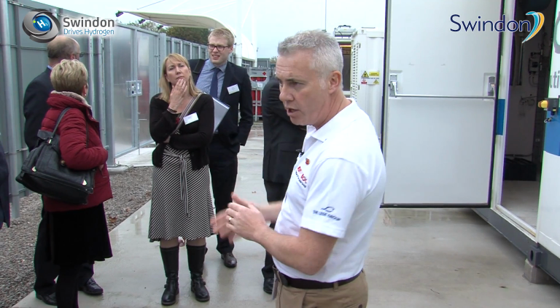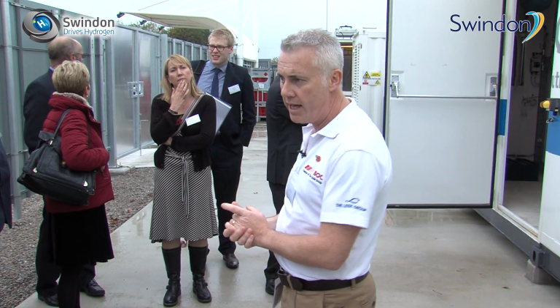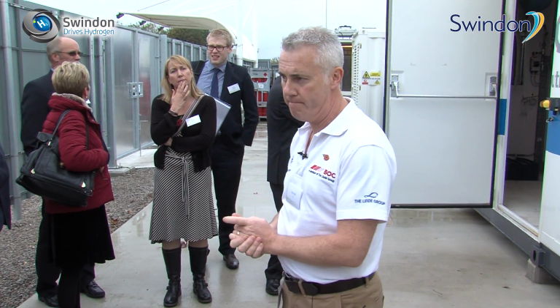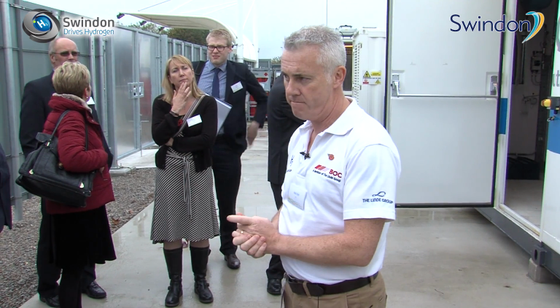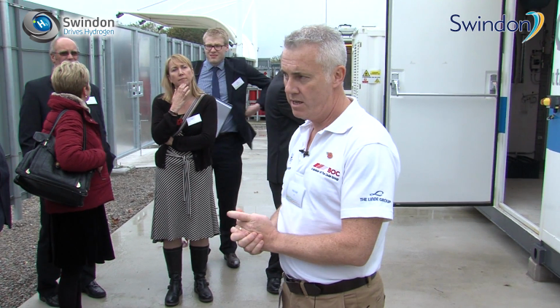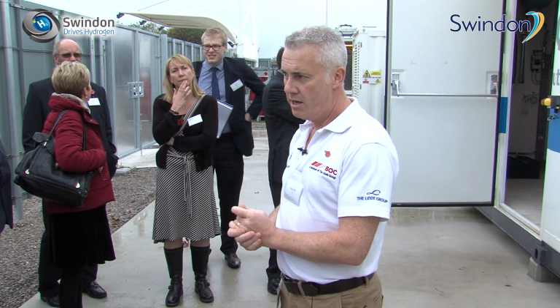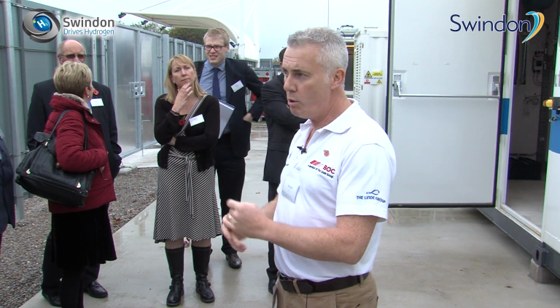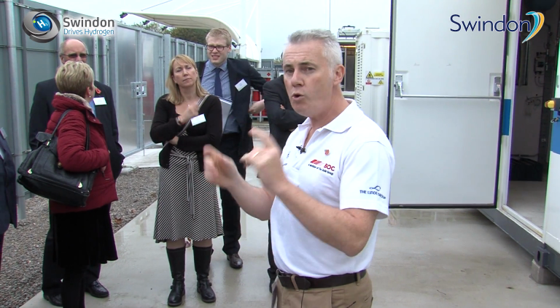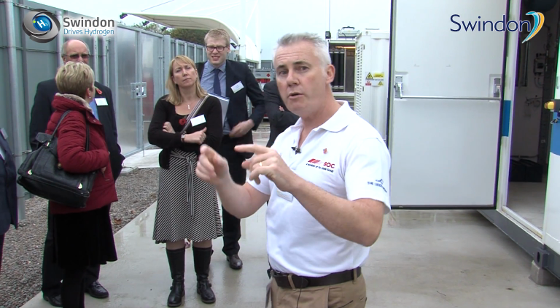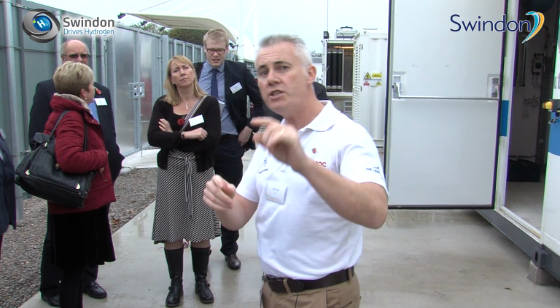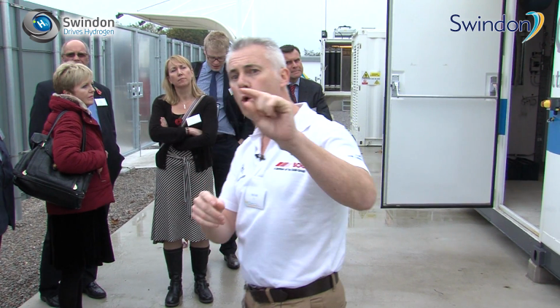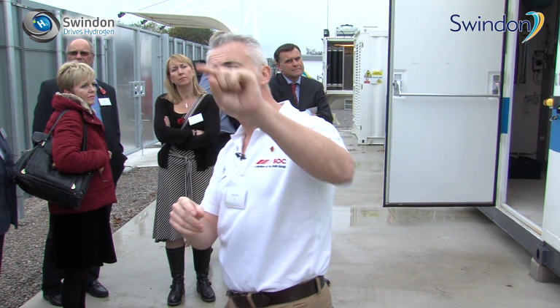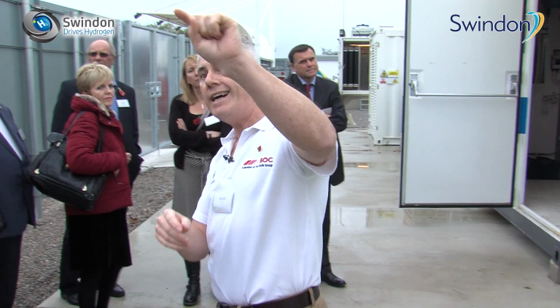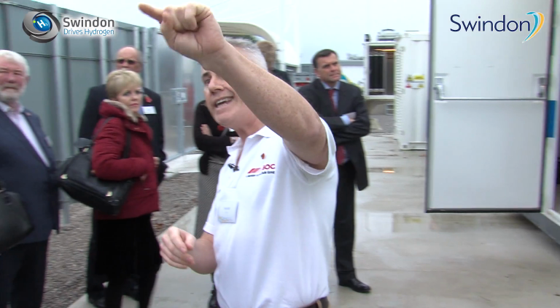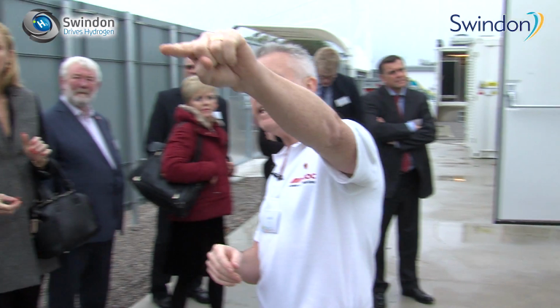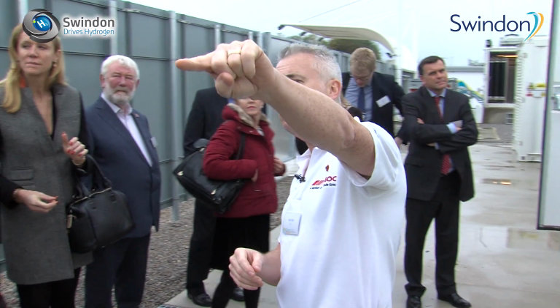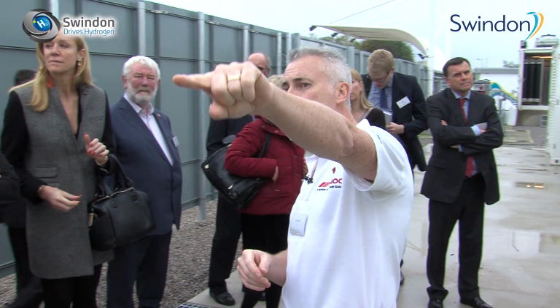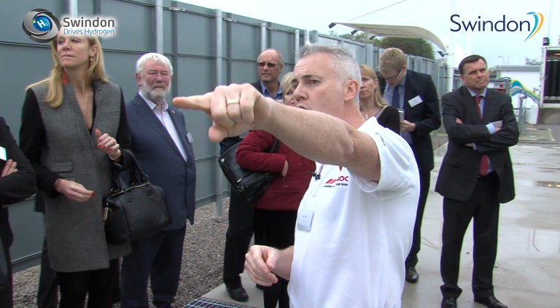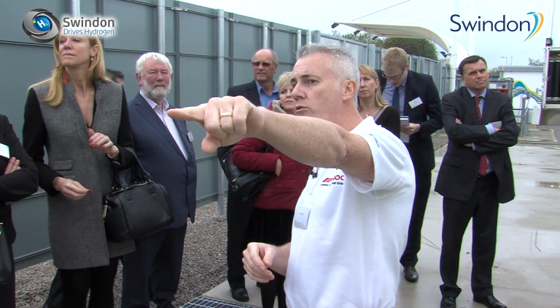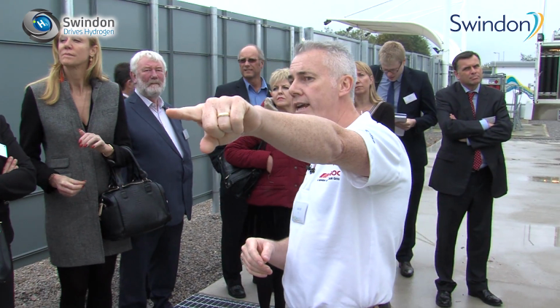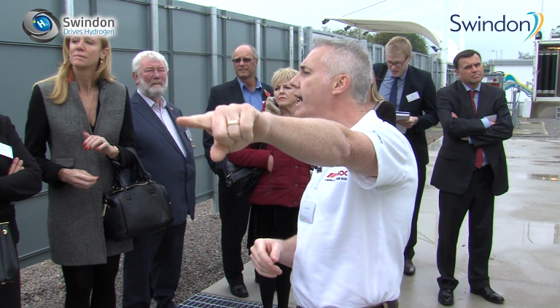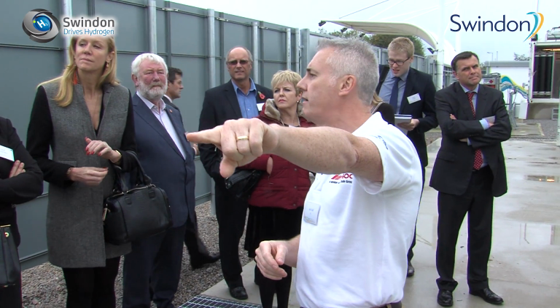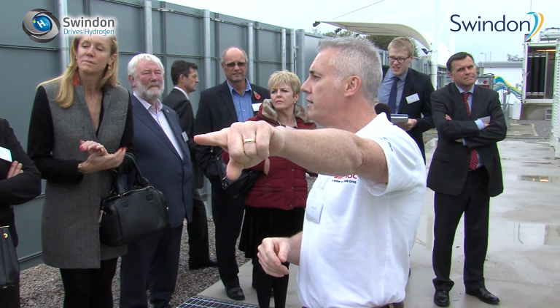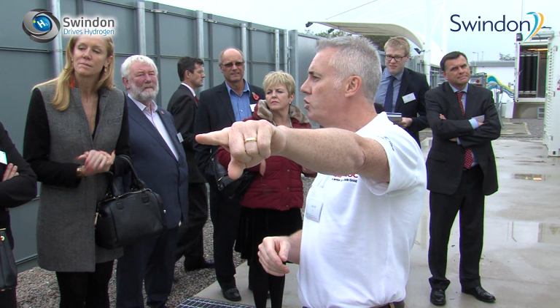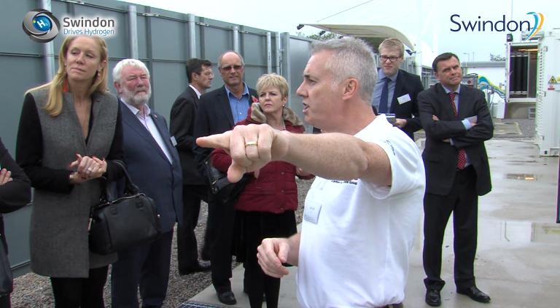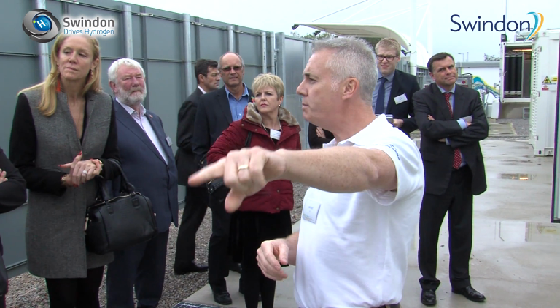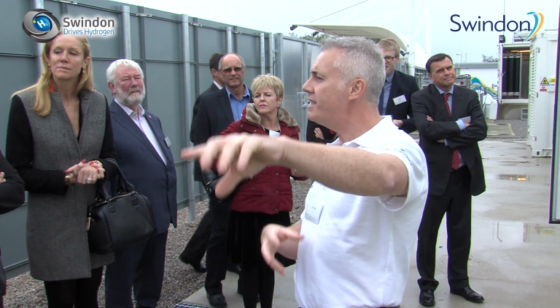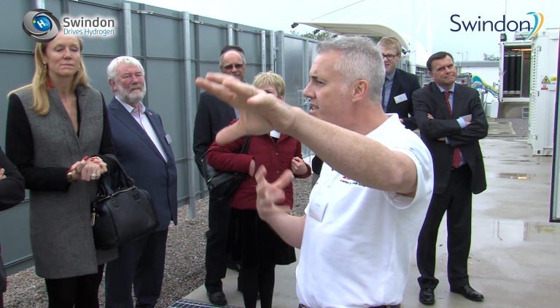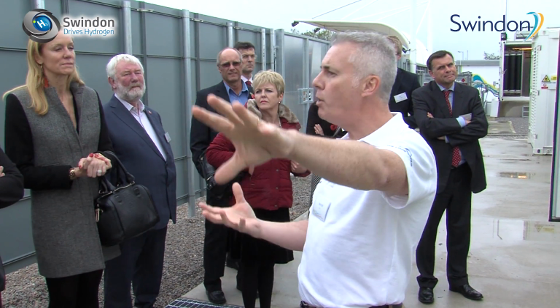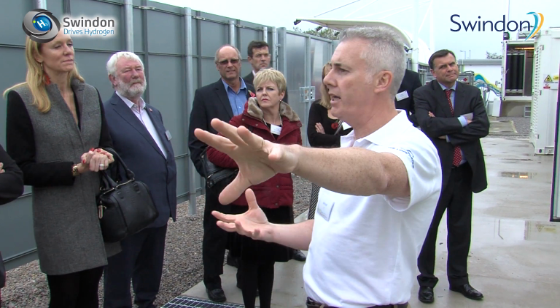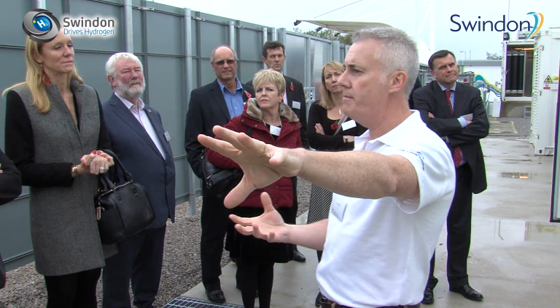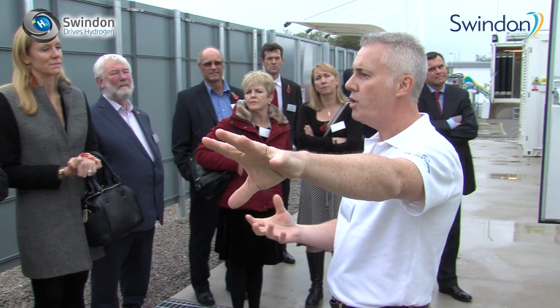This is the first station in the UK to actually produce hydrogen renewably from solar power on a commercial scale. This is game-changing.